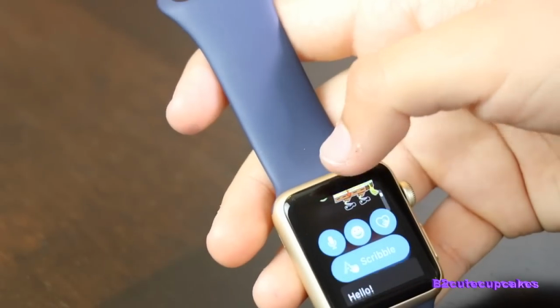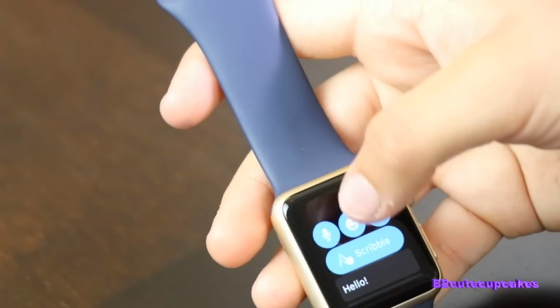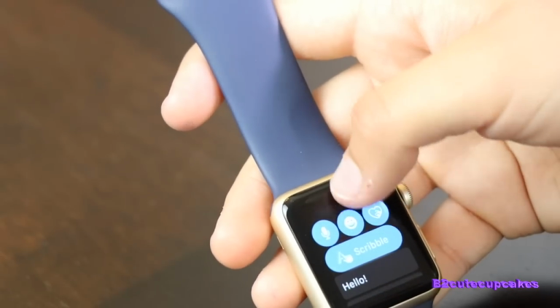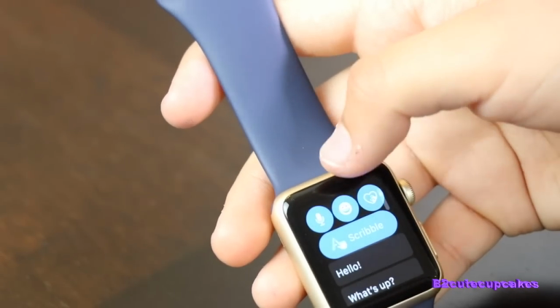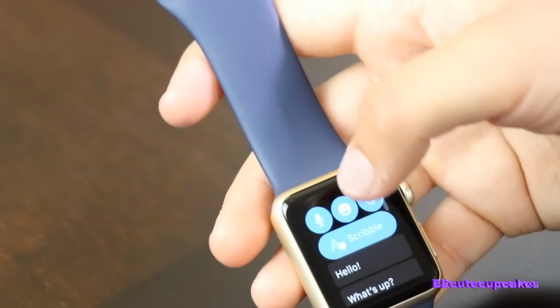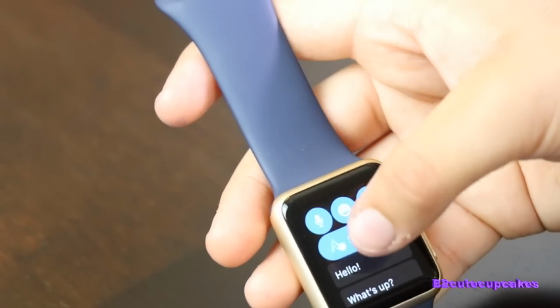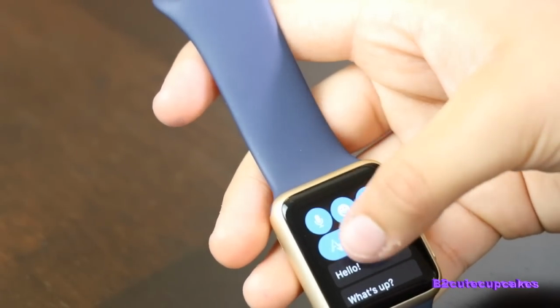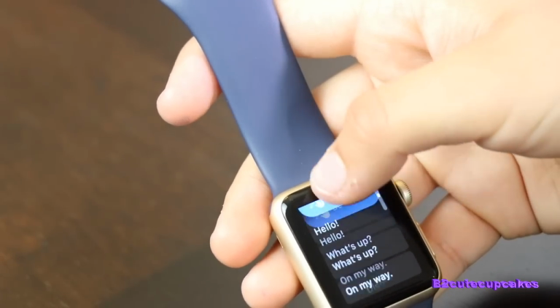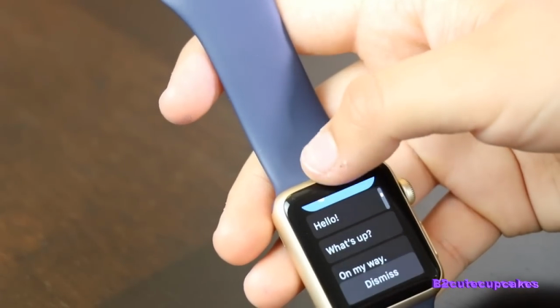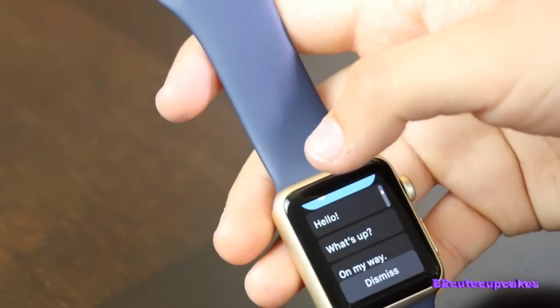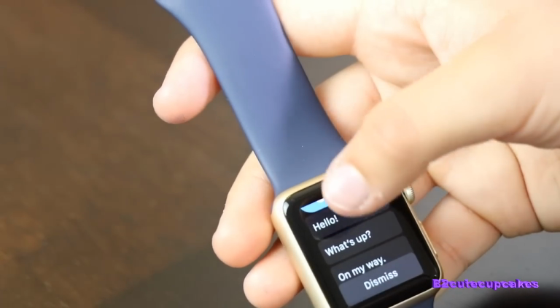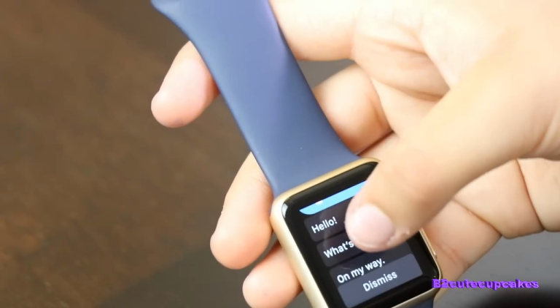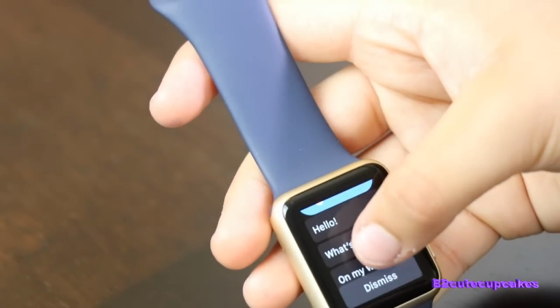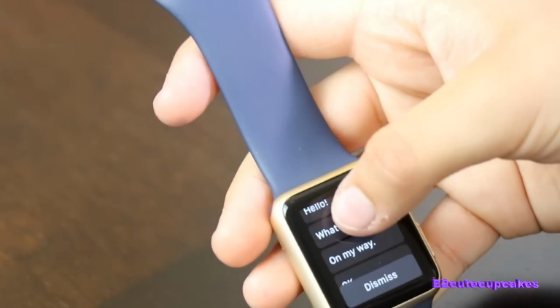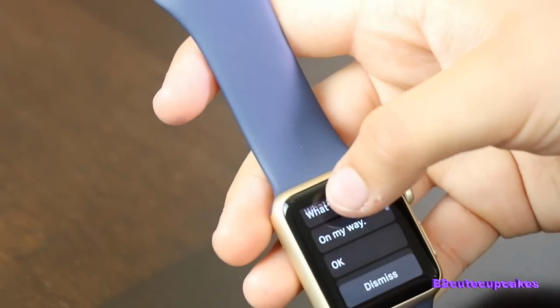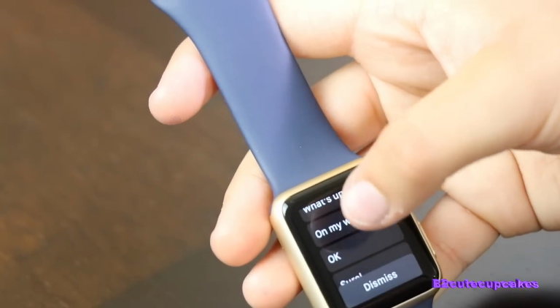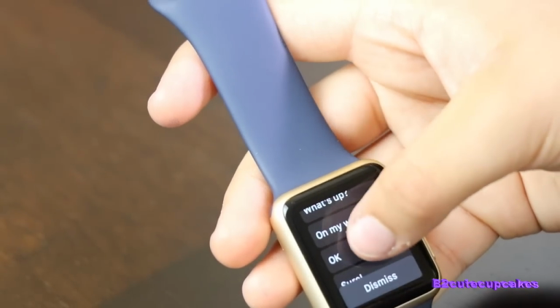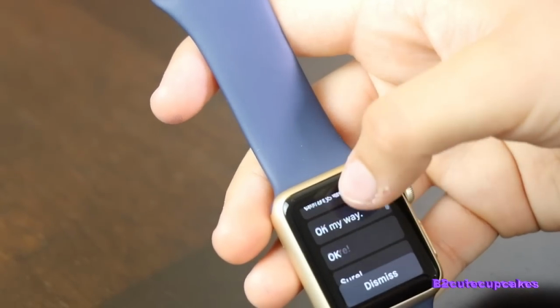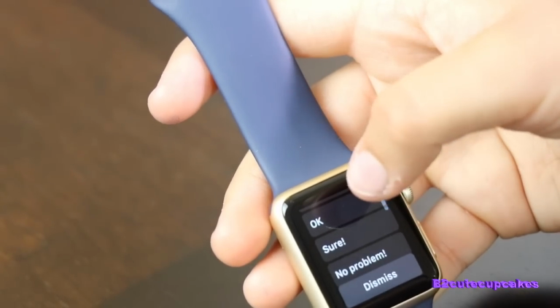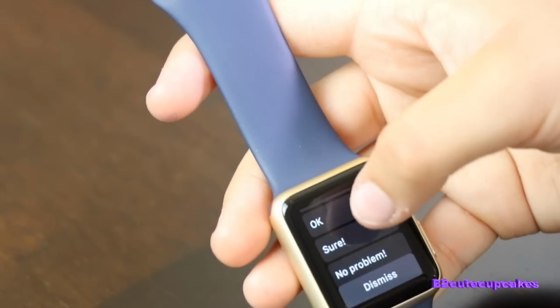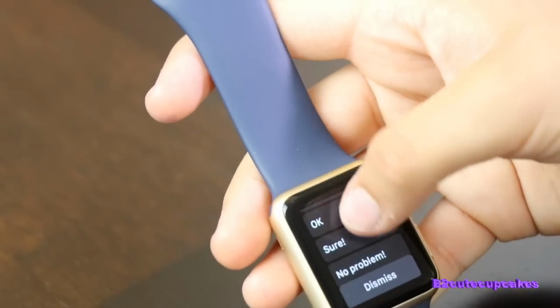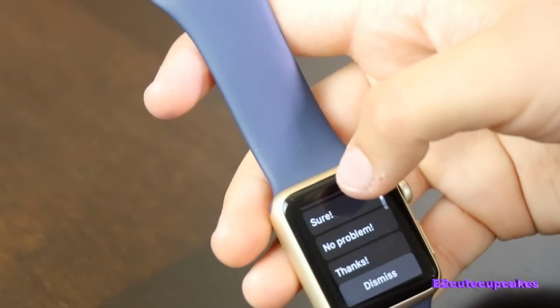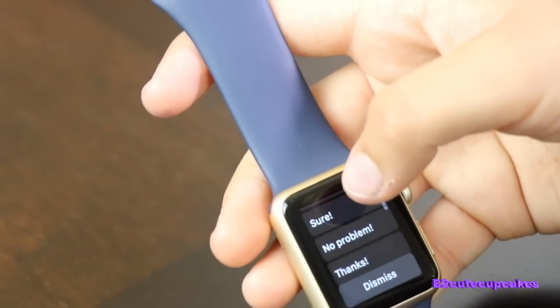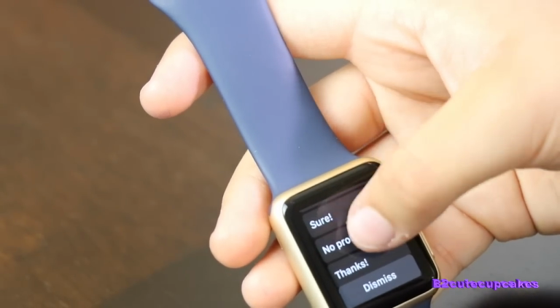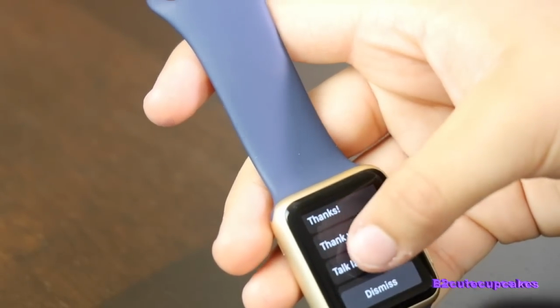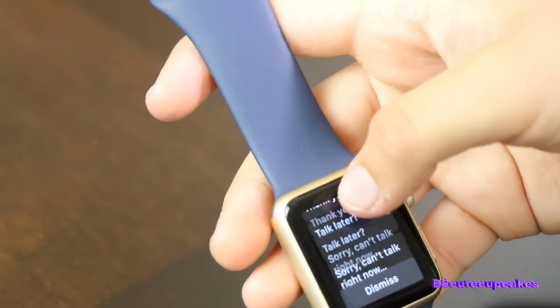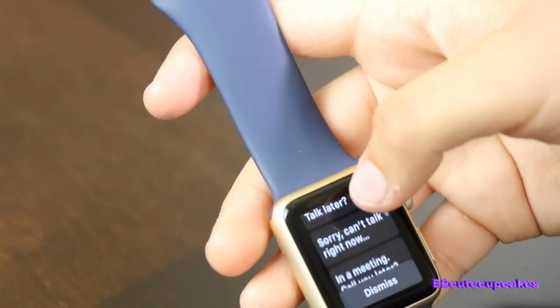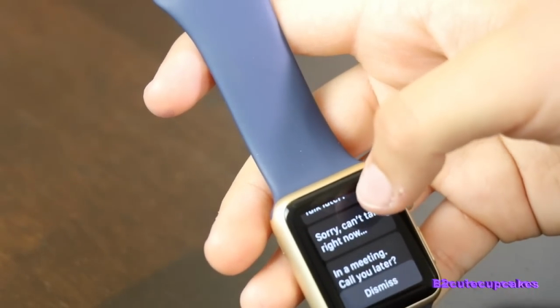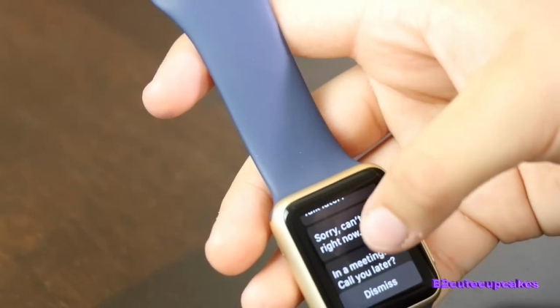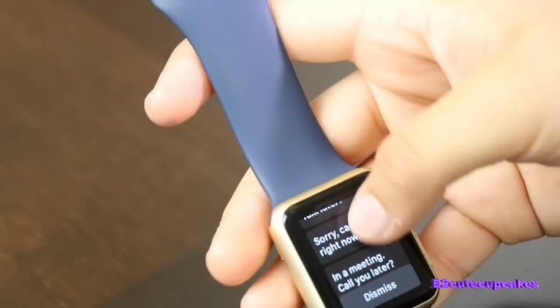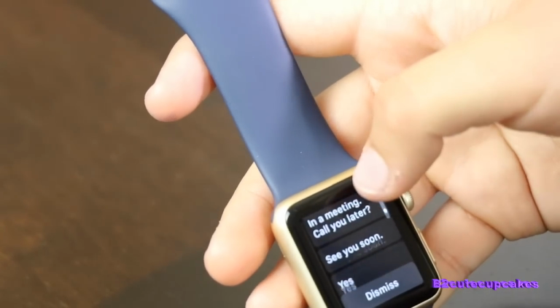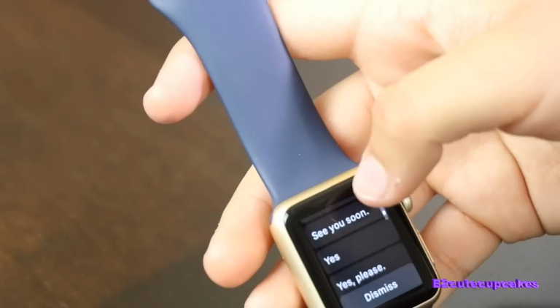And also, on the bottom, it shows you all the things you can send.